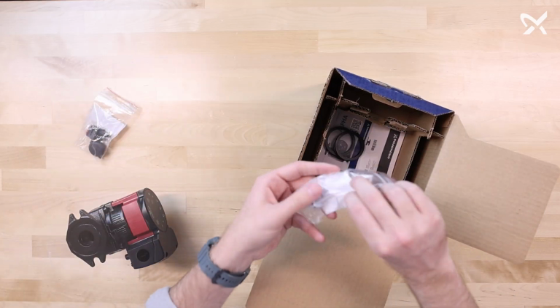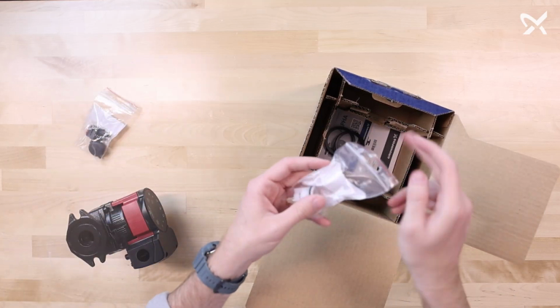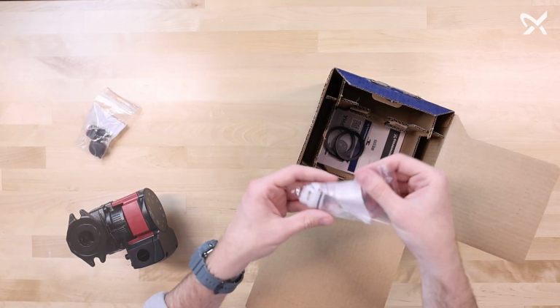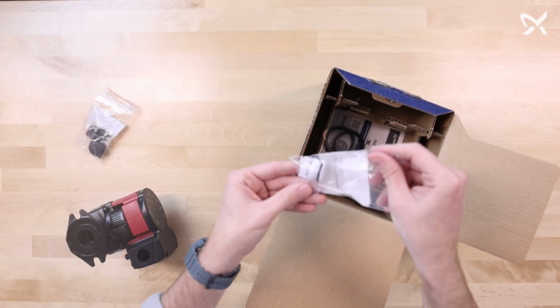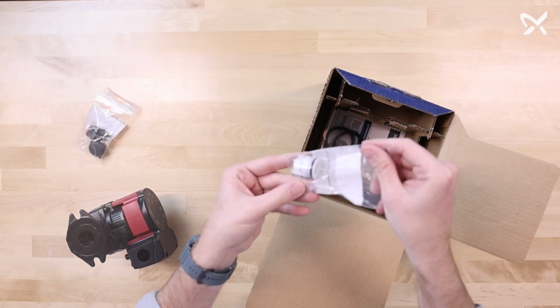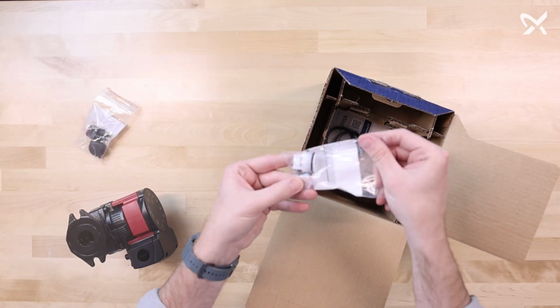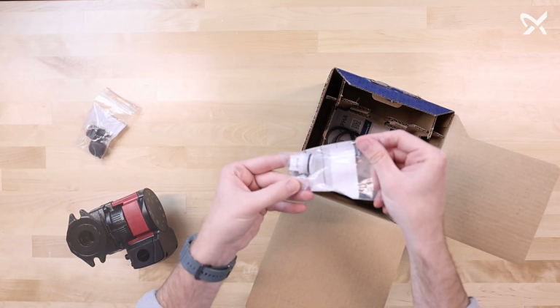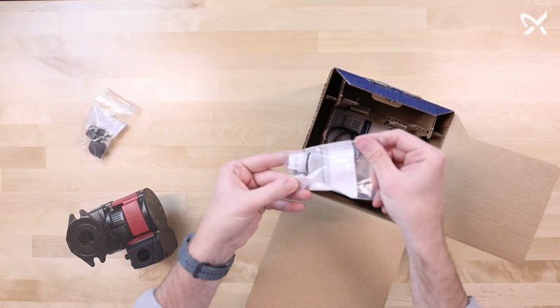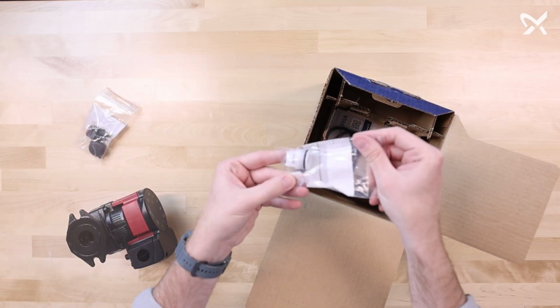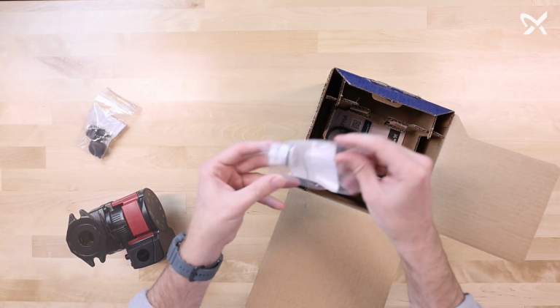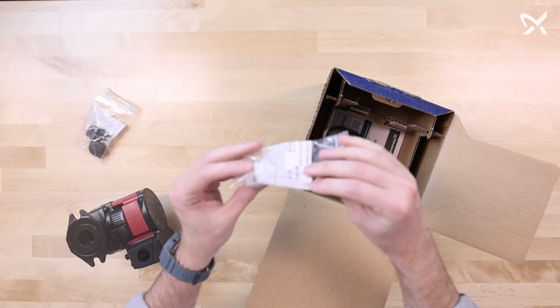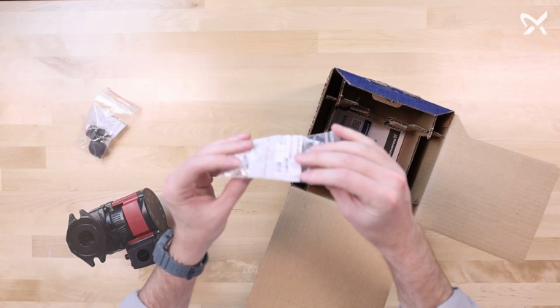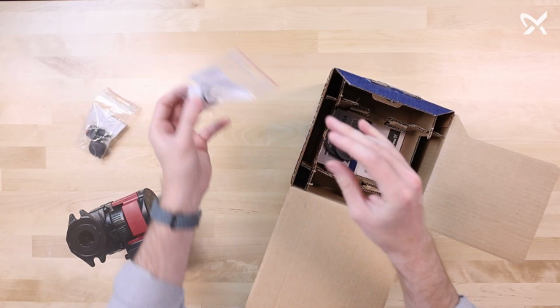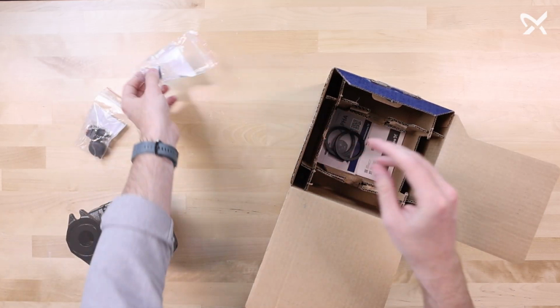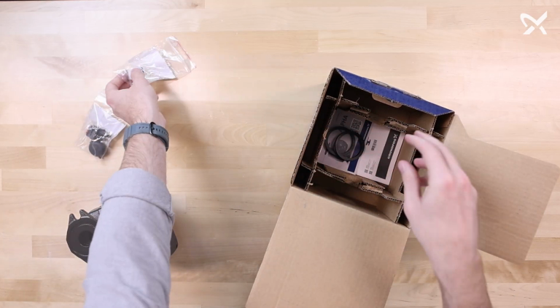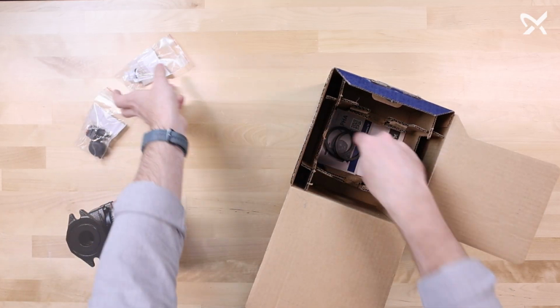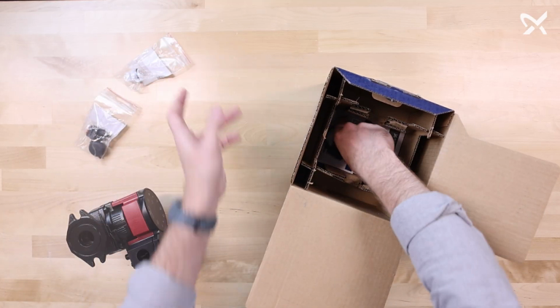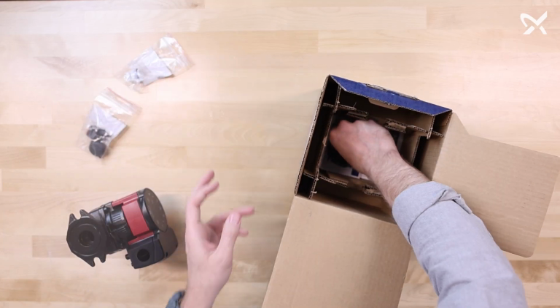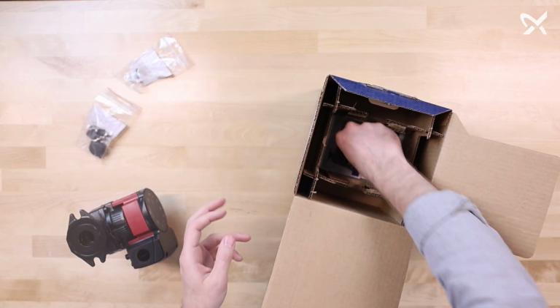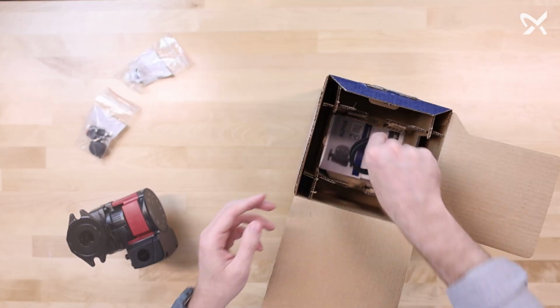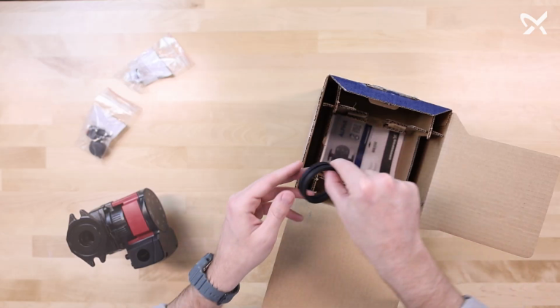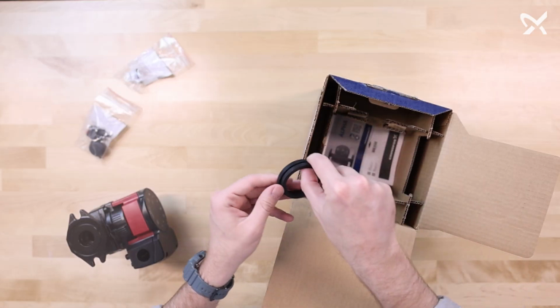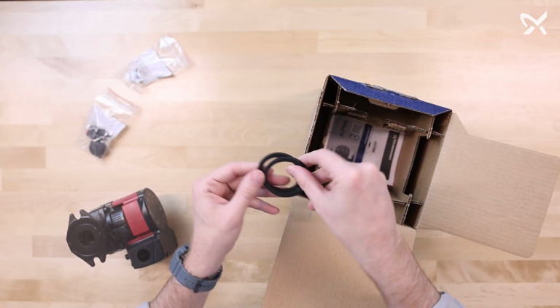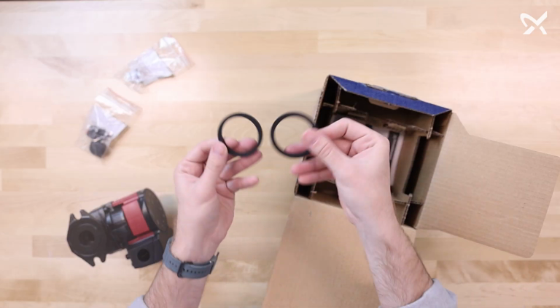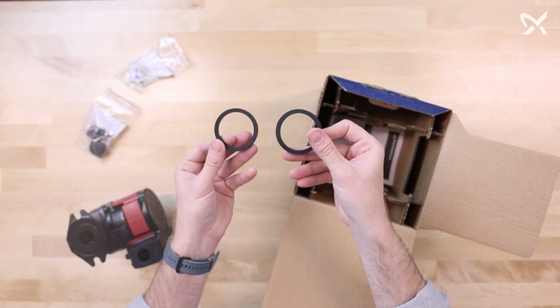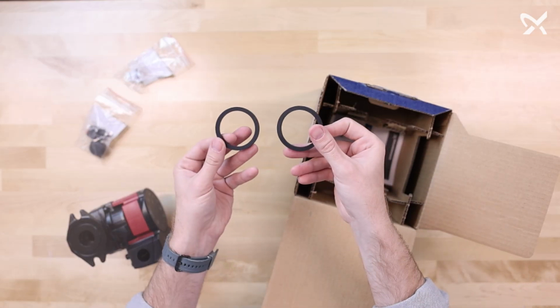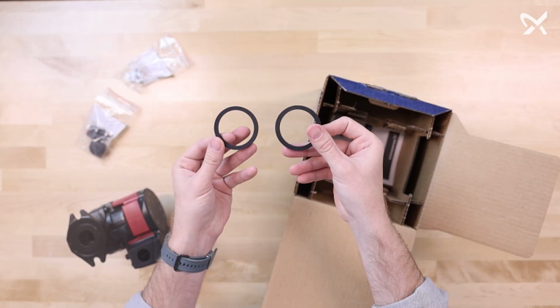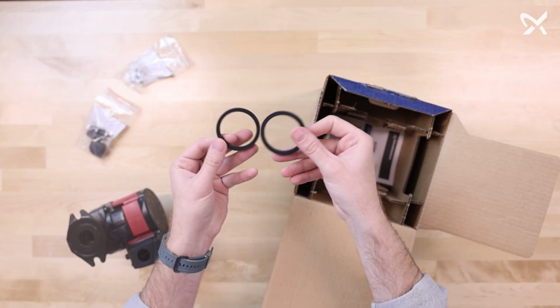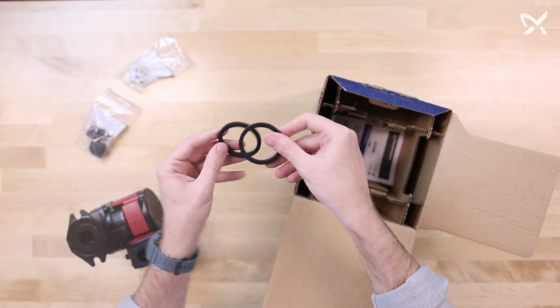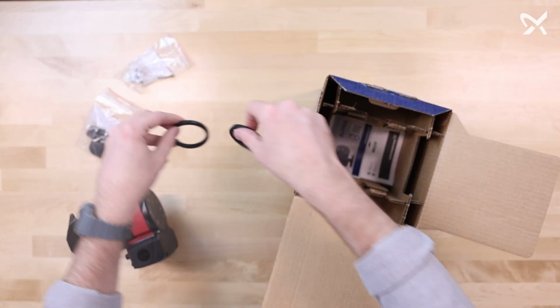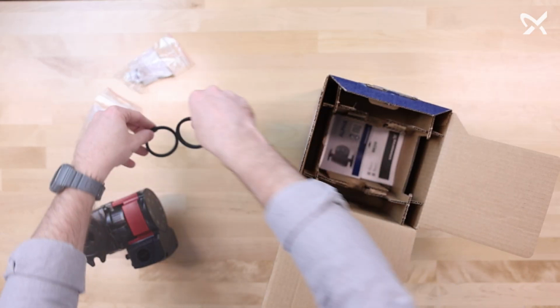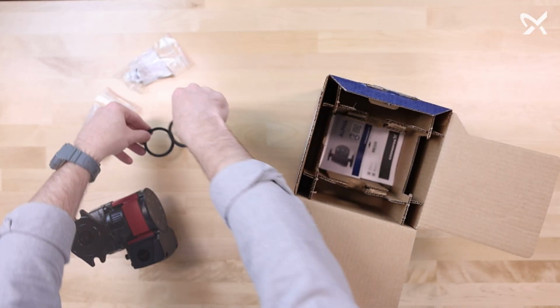You have a check valve if needed. You have two flange gaskets.